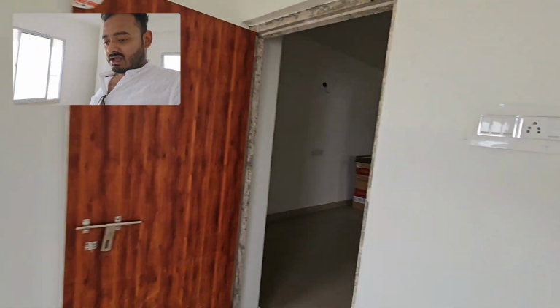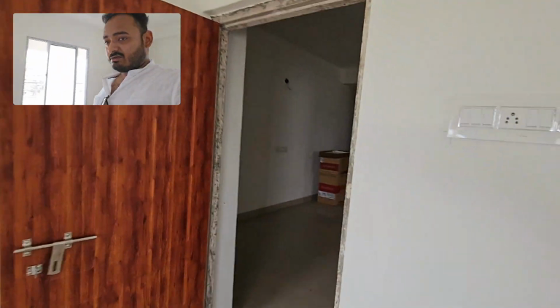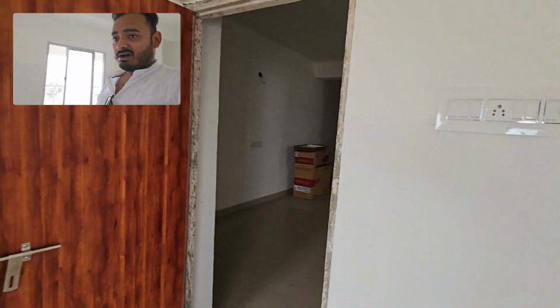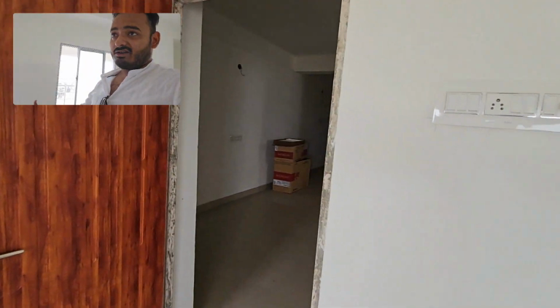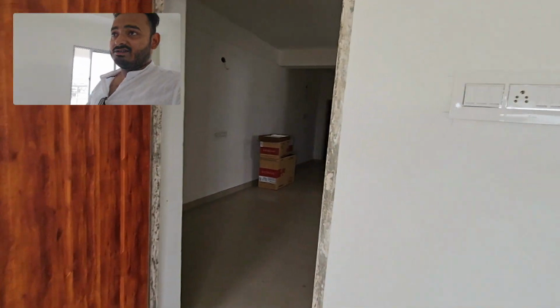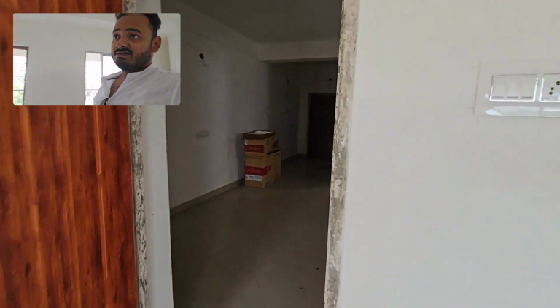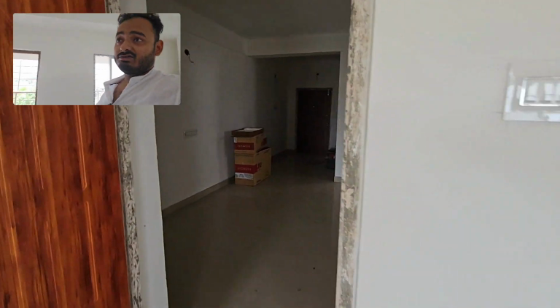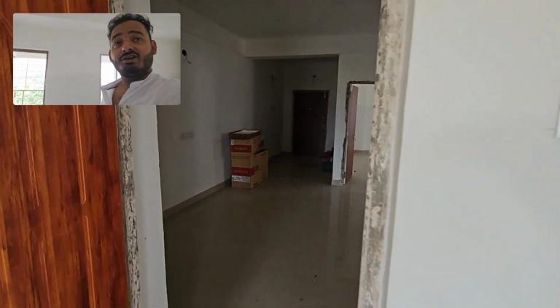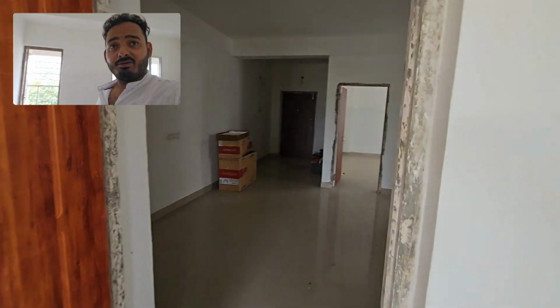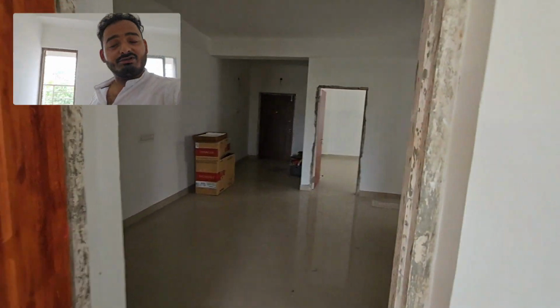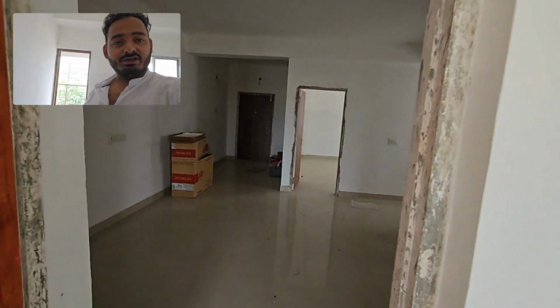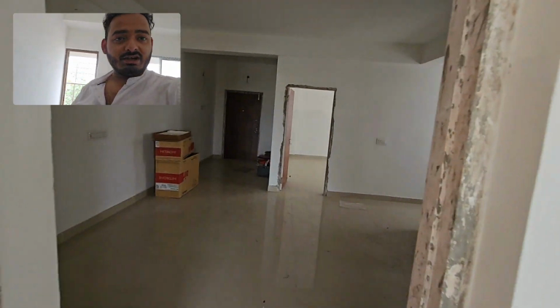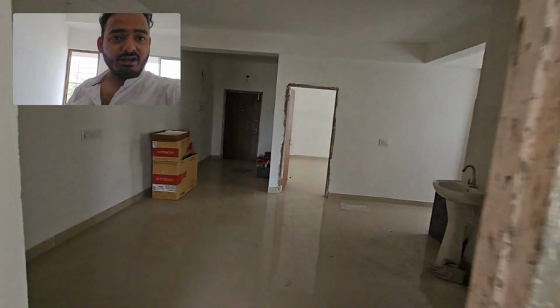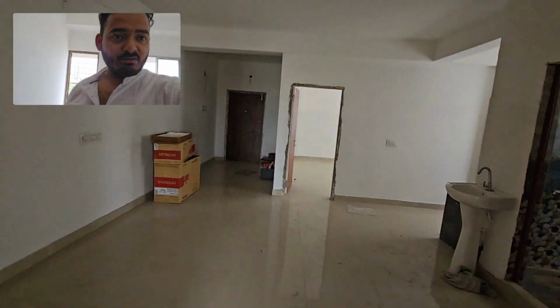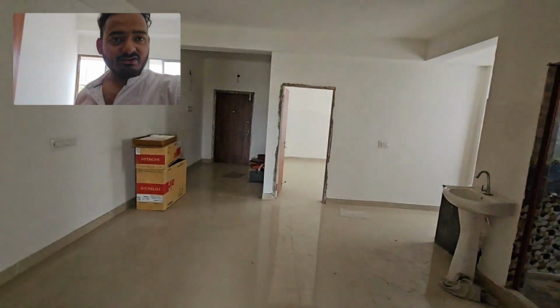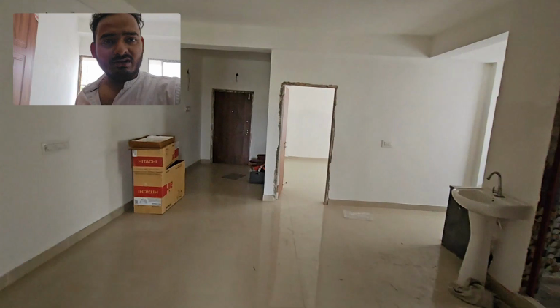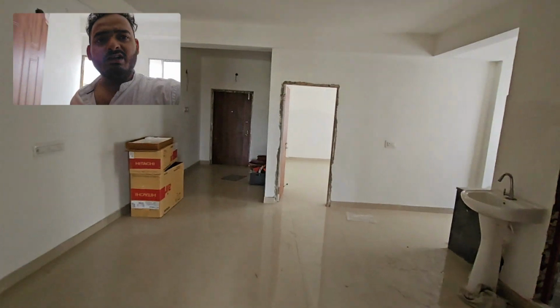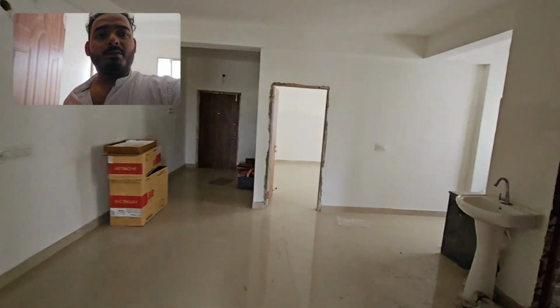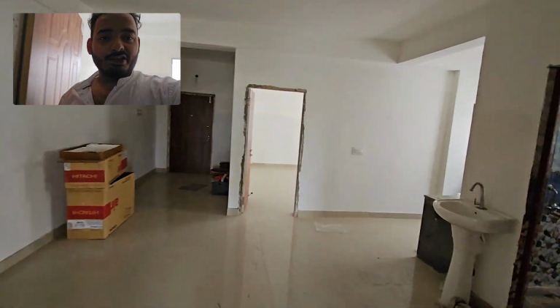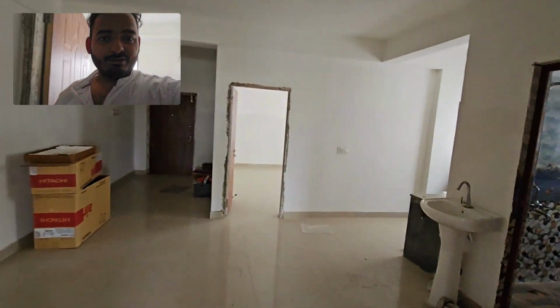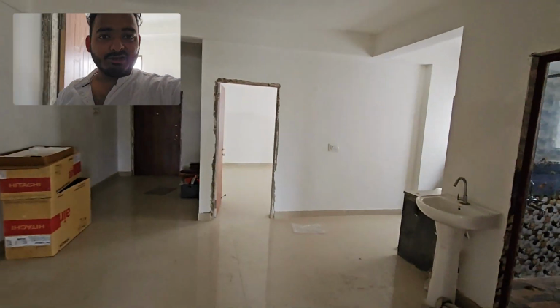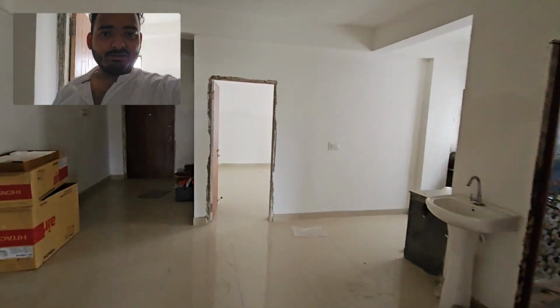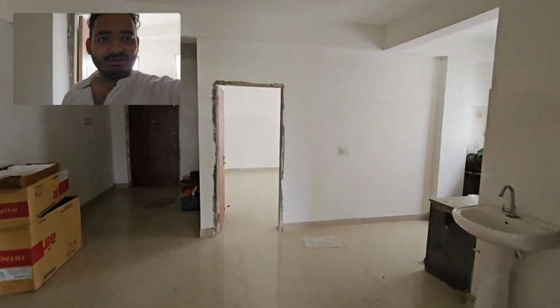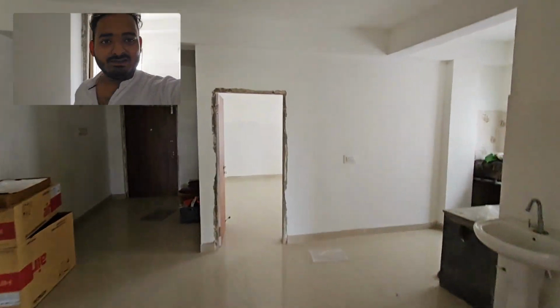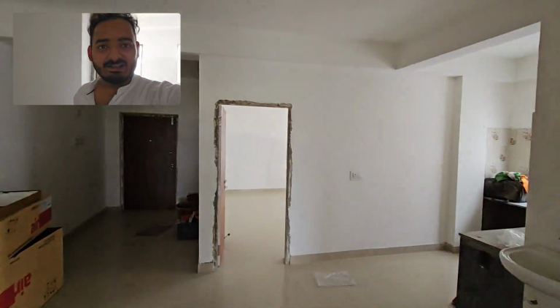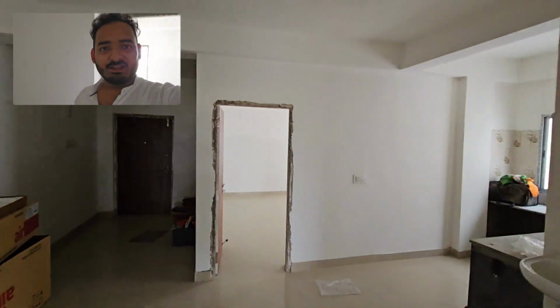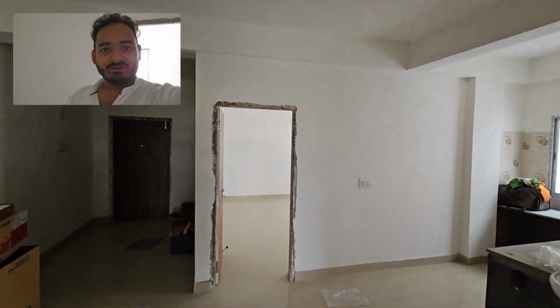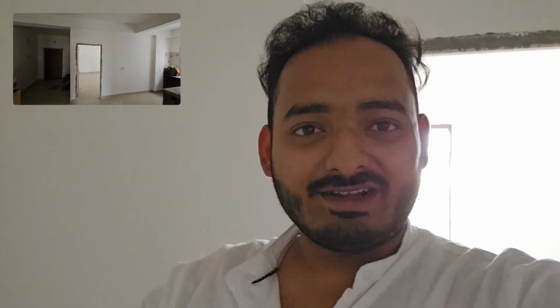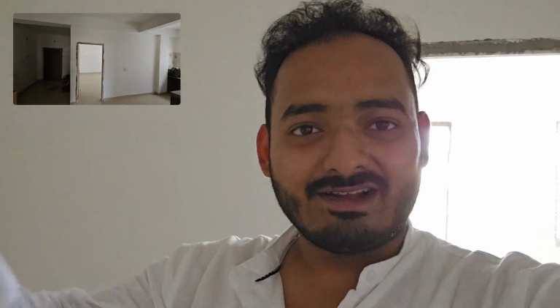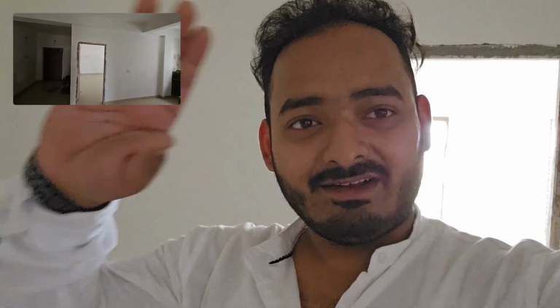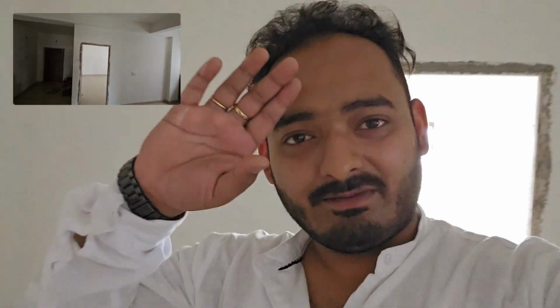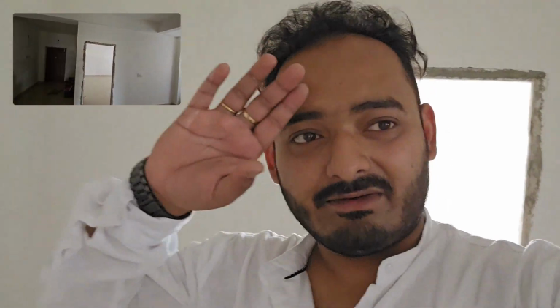I'm going to show you the inbox. Thank you. Bye-bye.